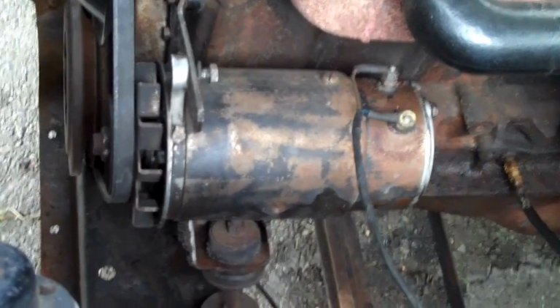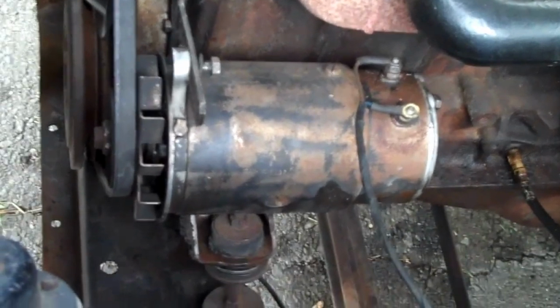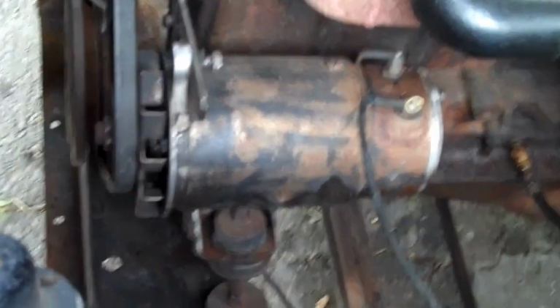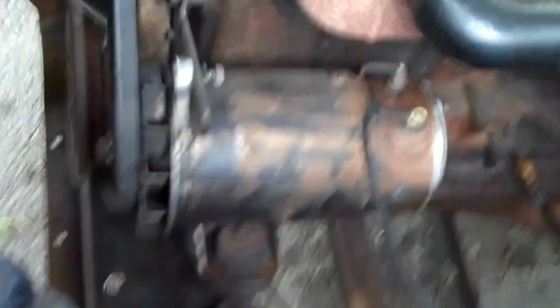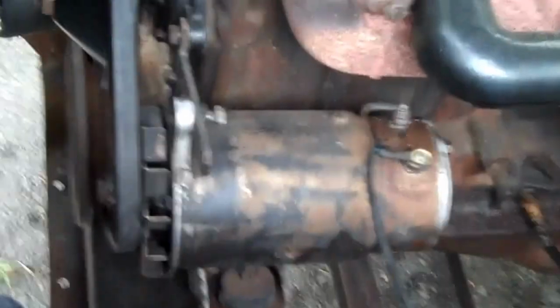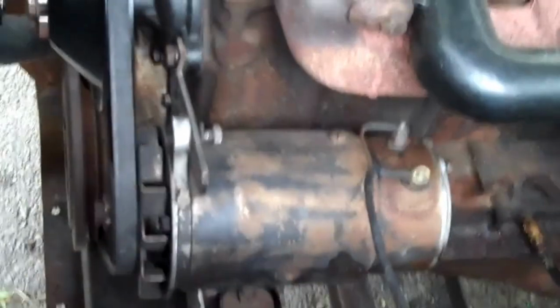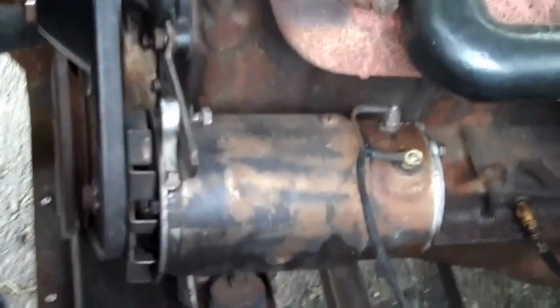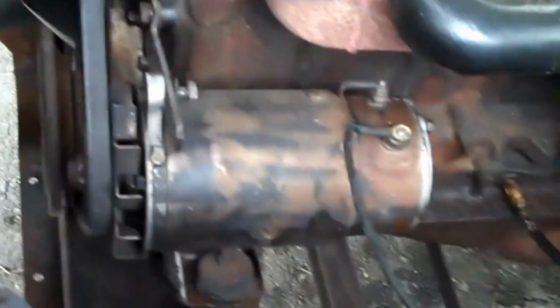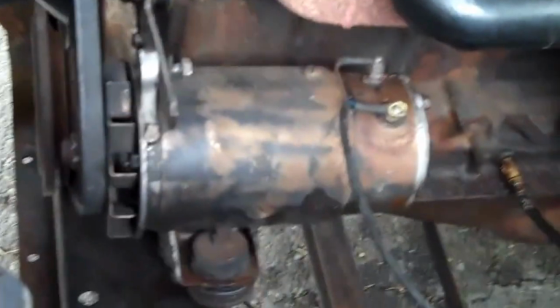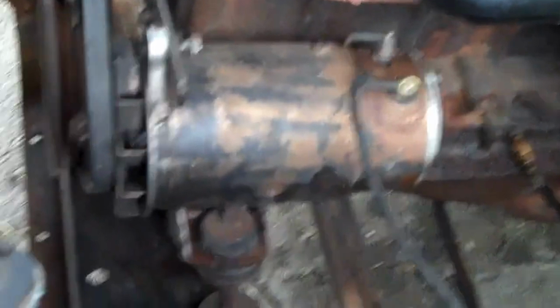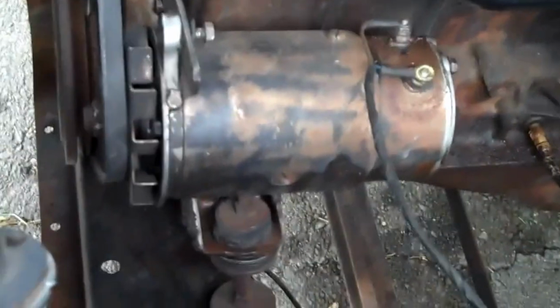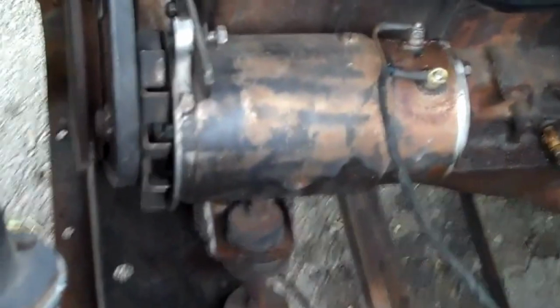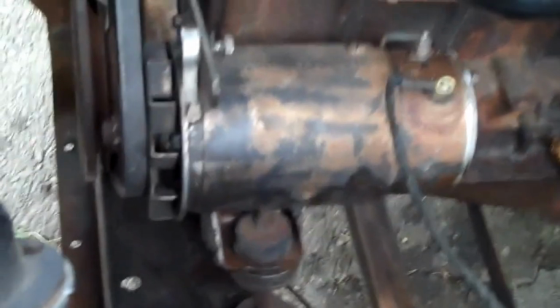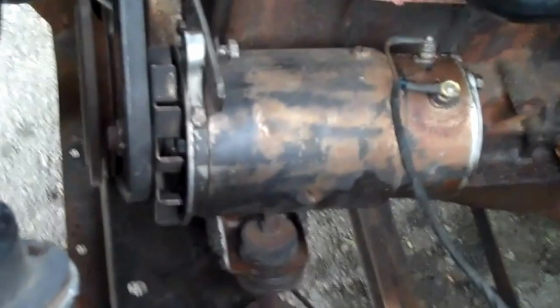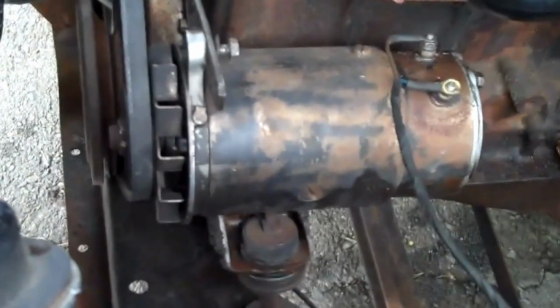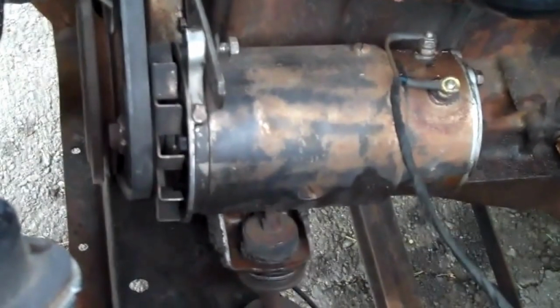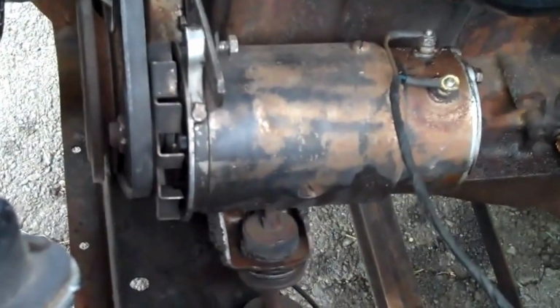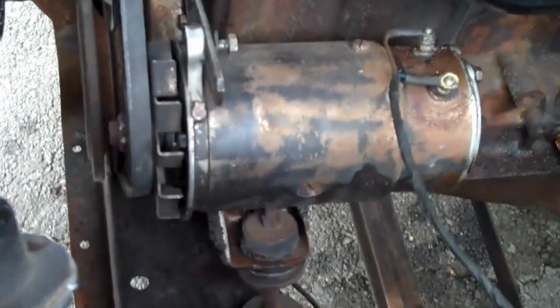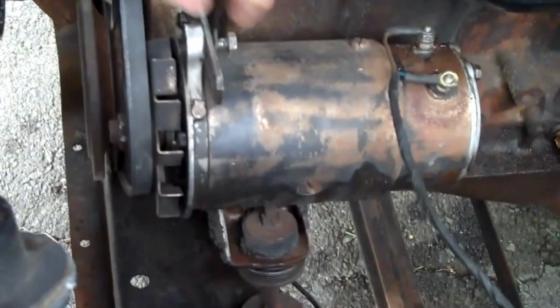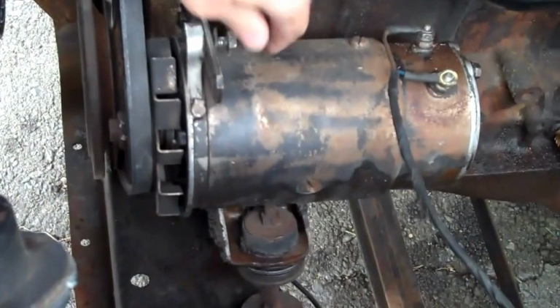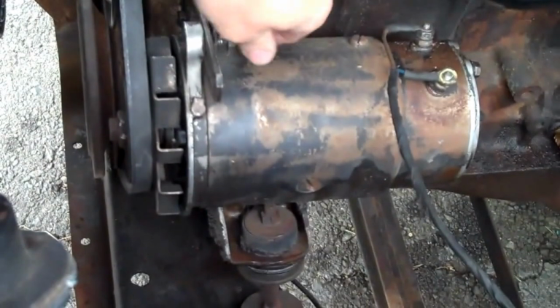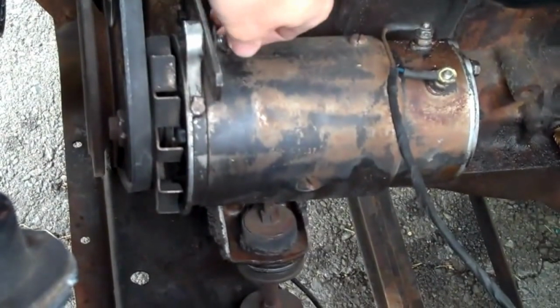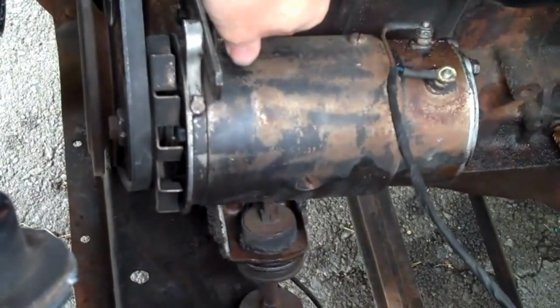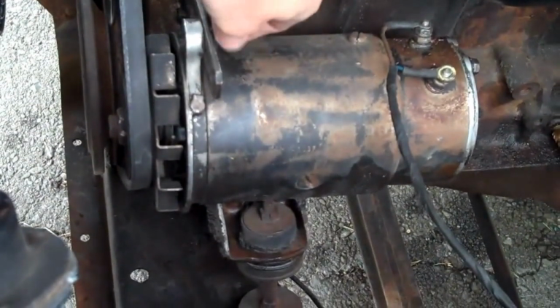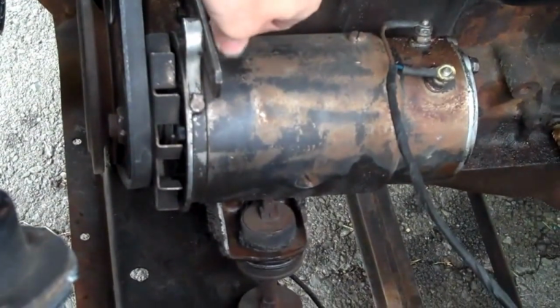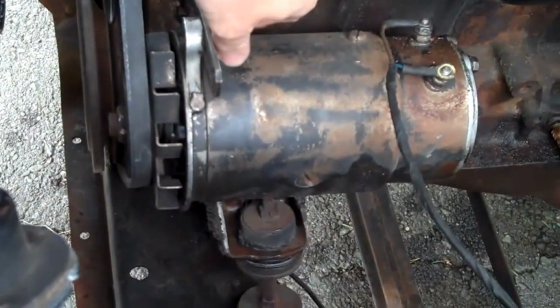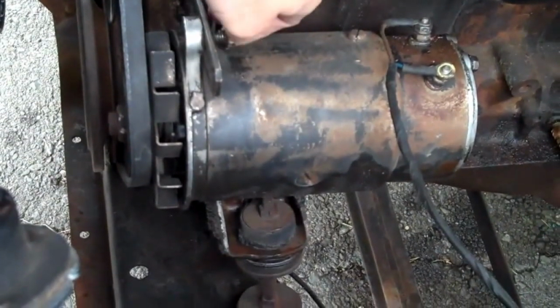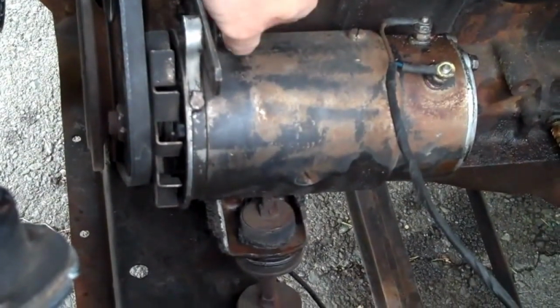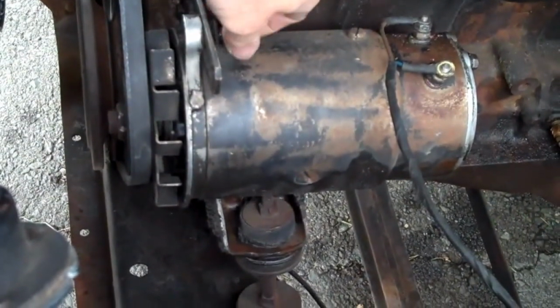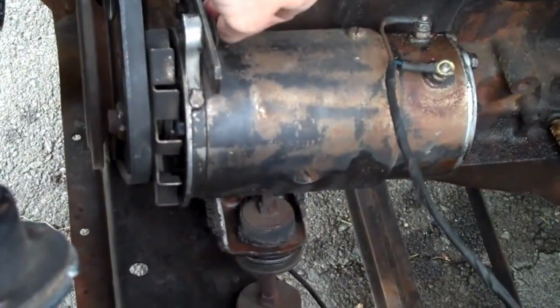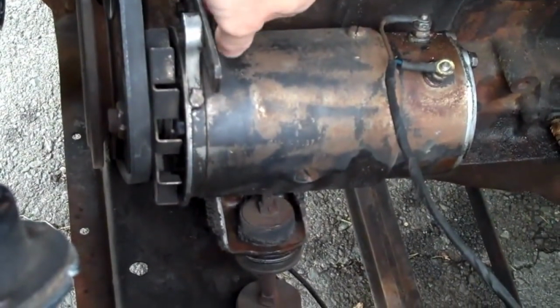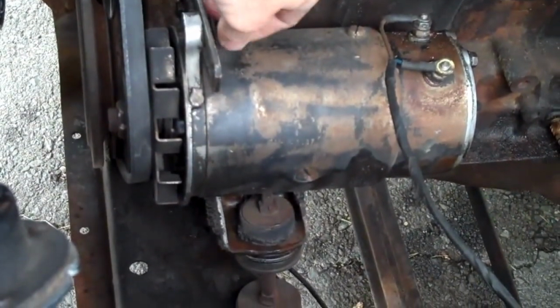Alright guys, making a video here to start out on what you need to do to remove this generator.